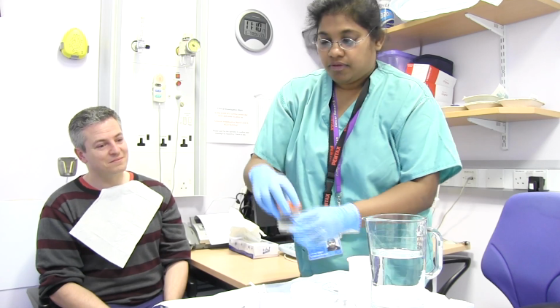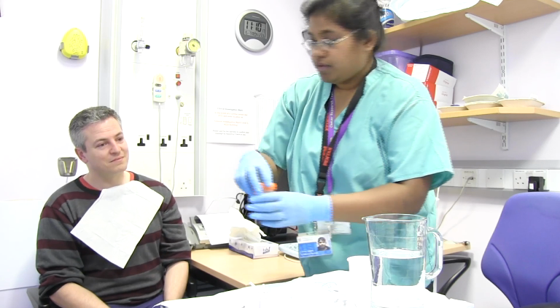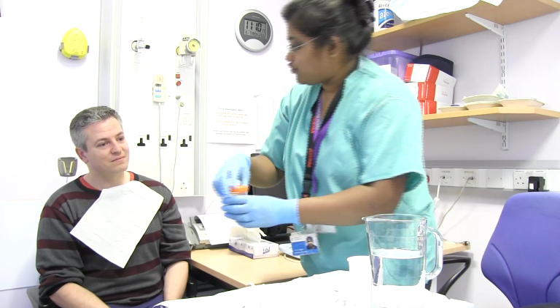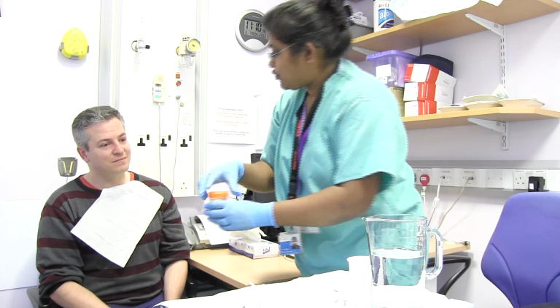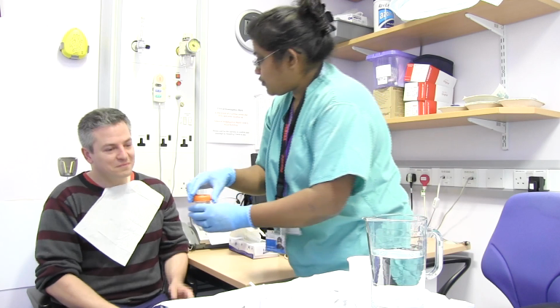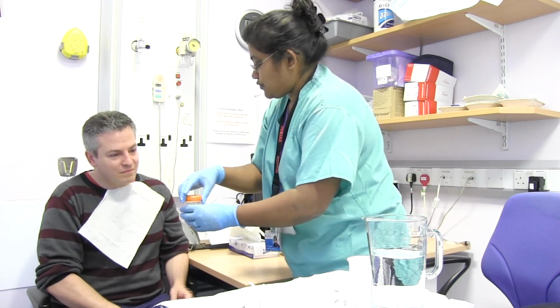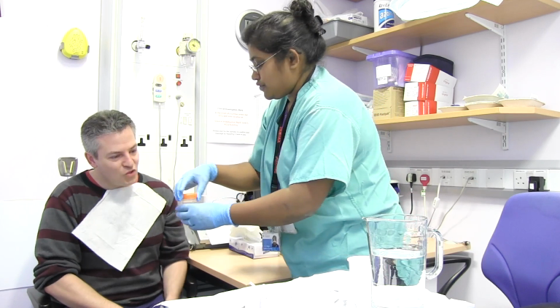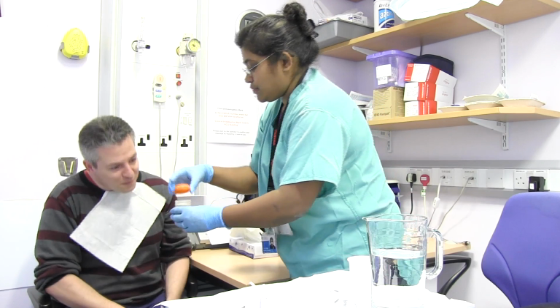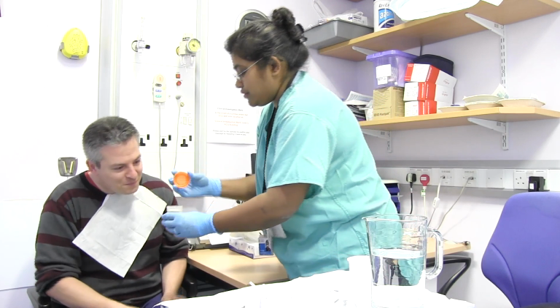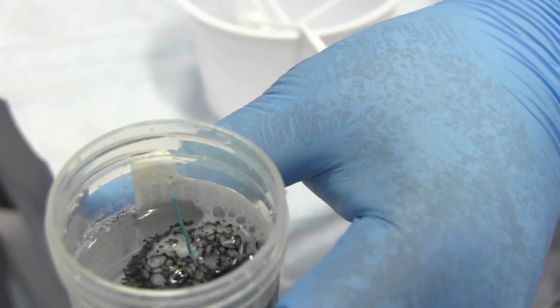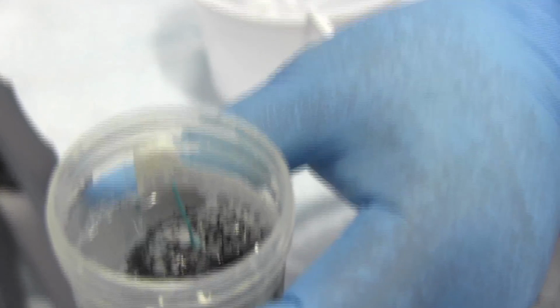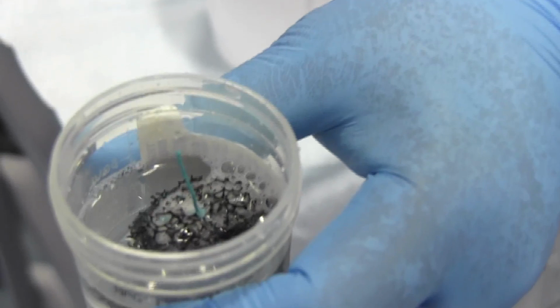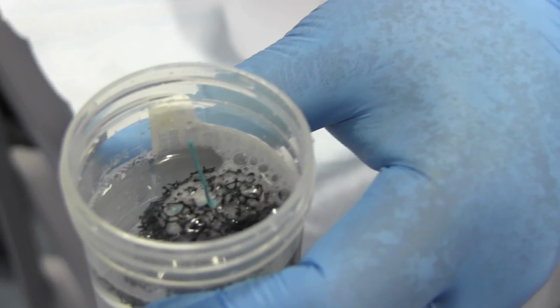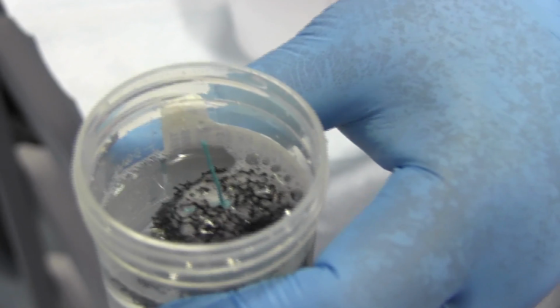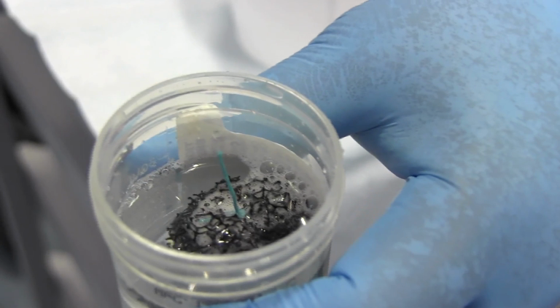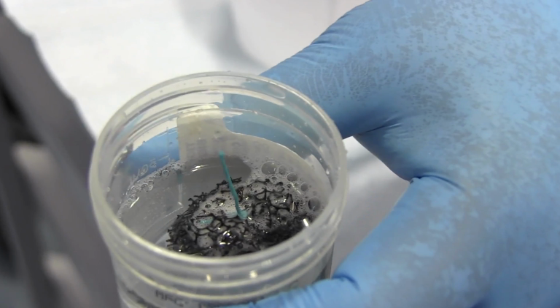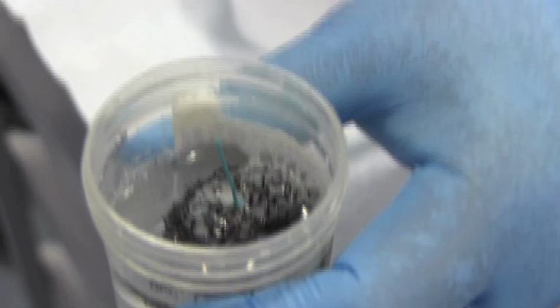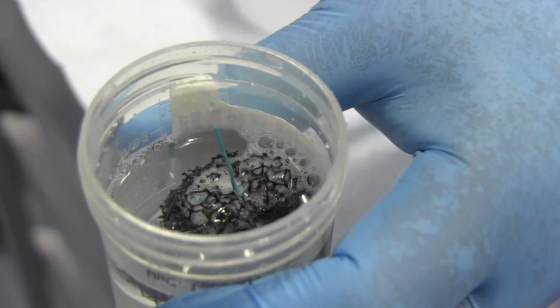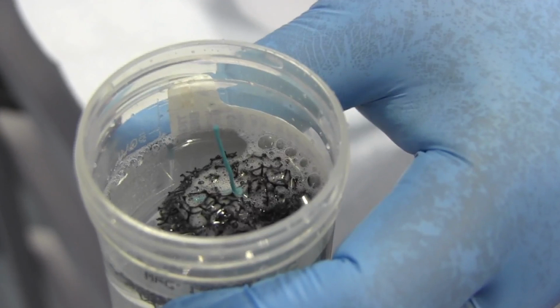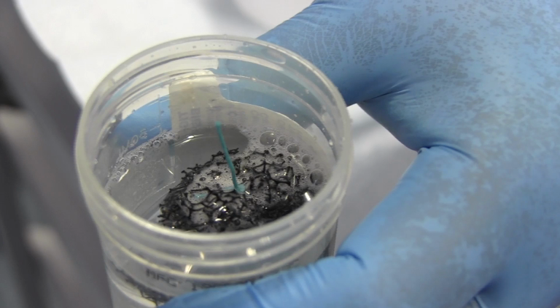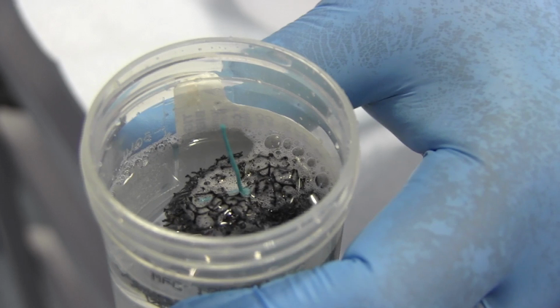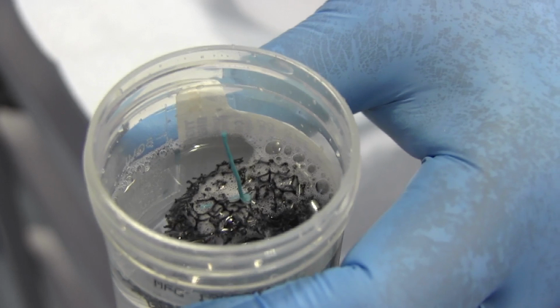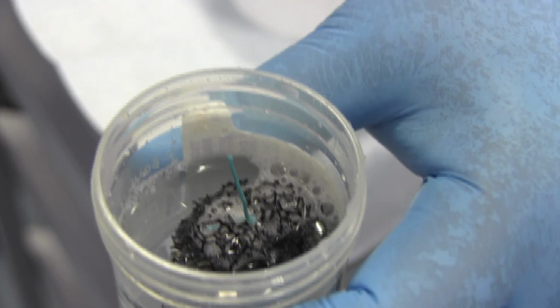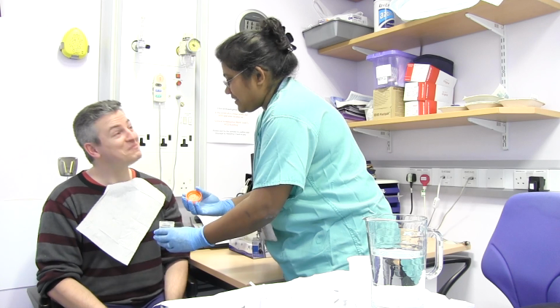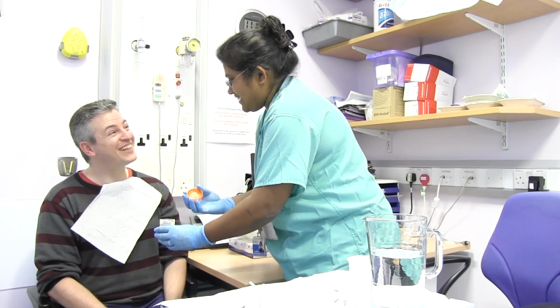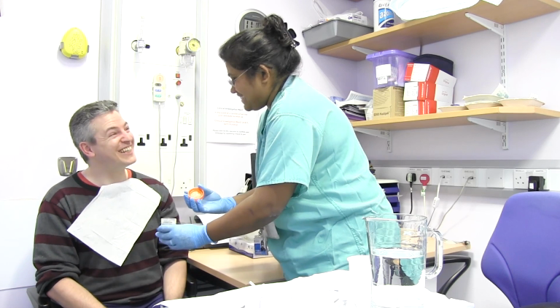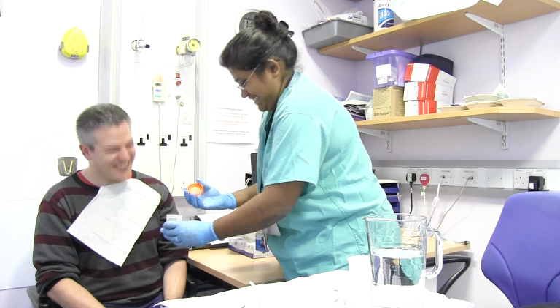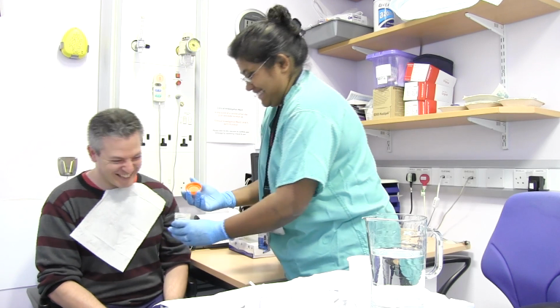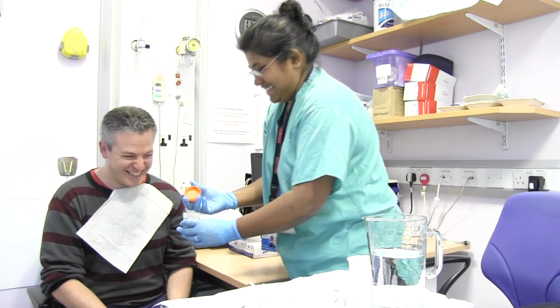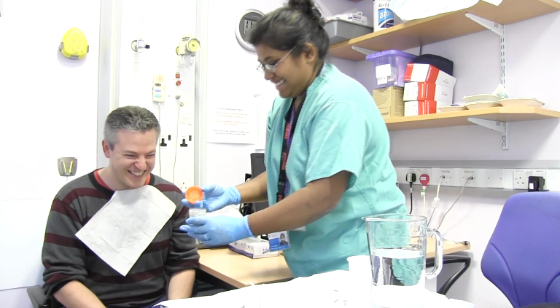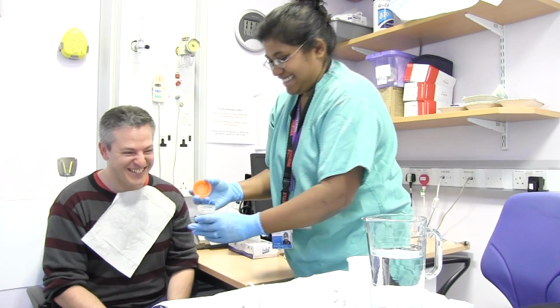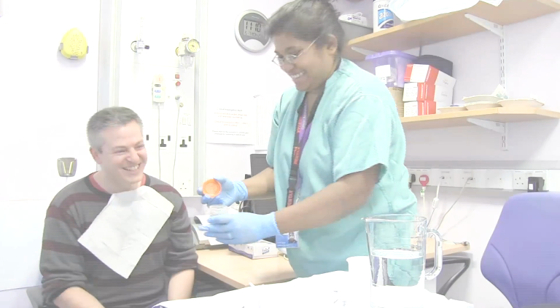Can I just show you what you've just swallowed? The sponge now goes to the lab to see if the cells show signs of Barrett's.